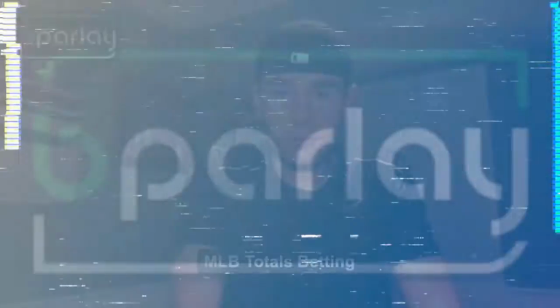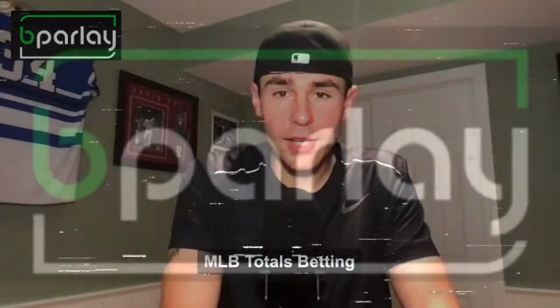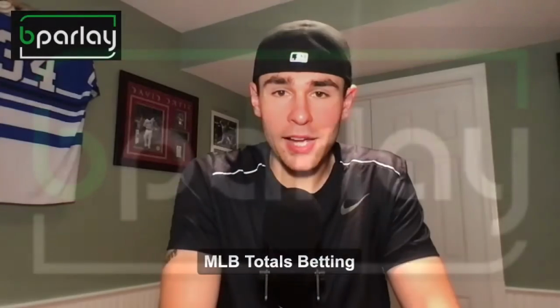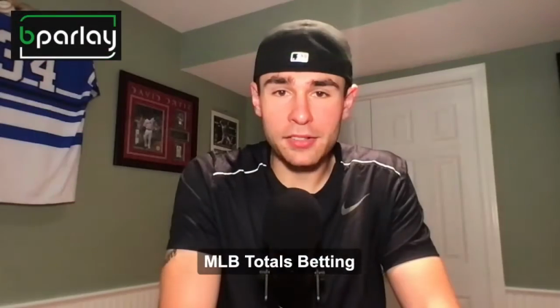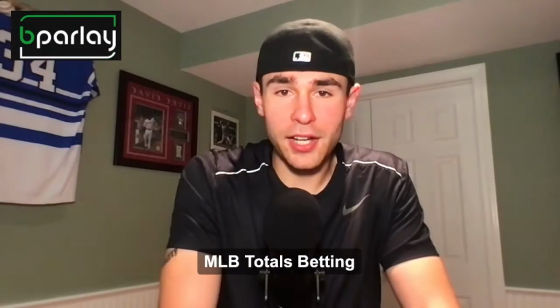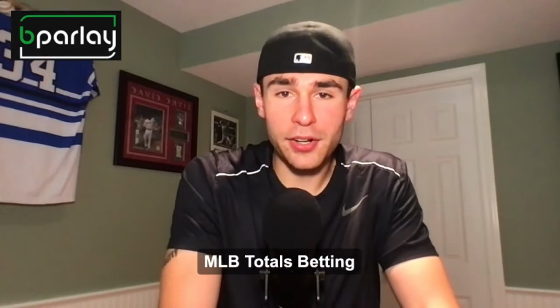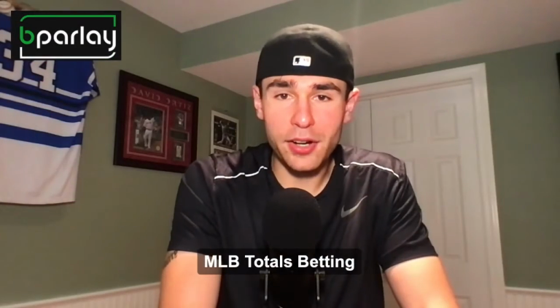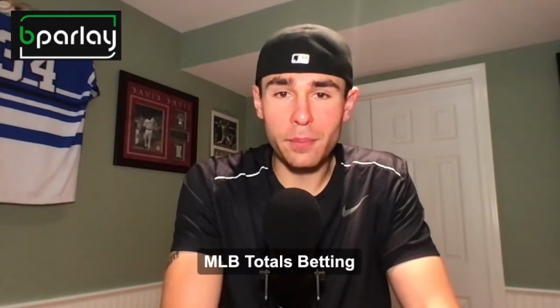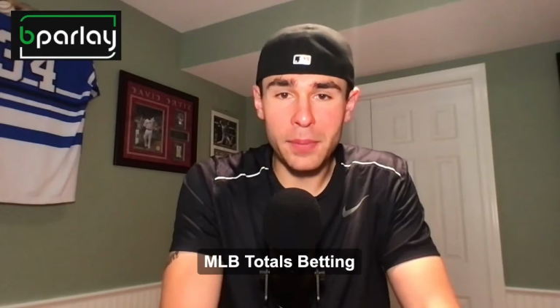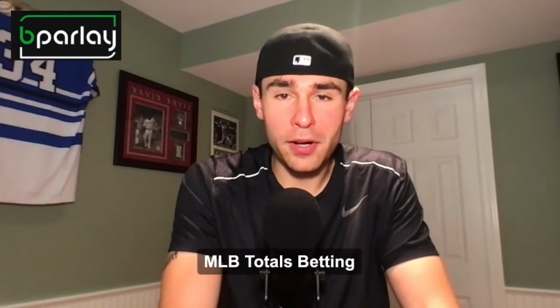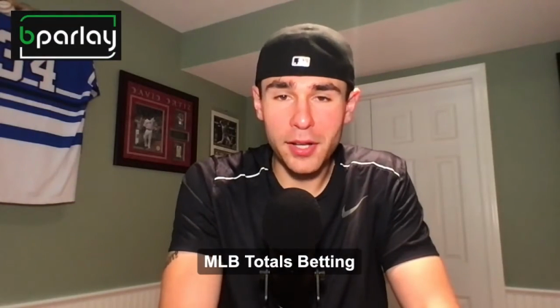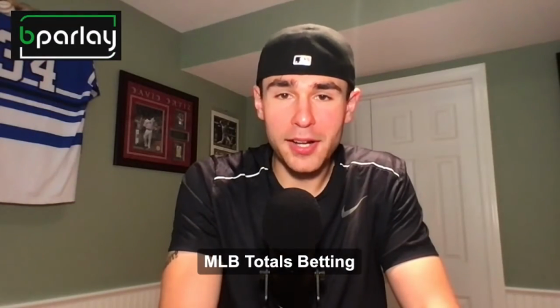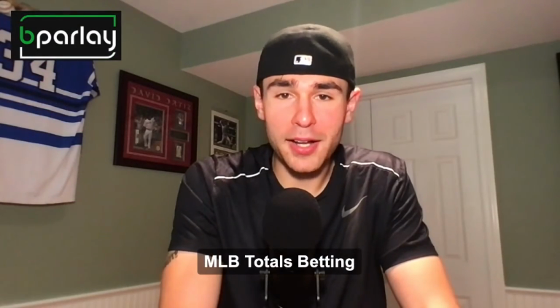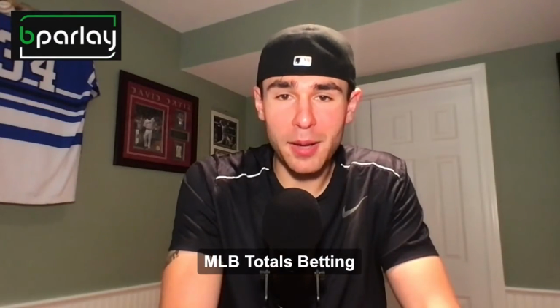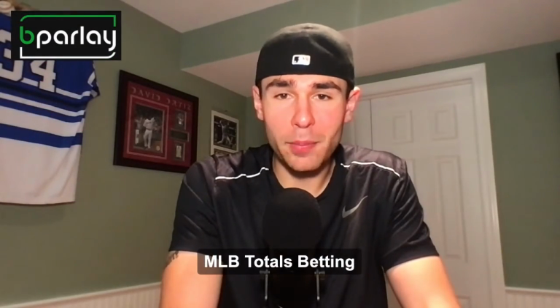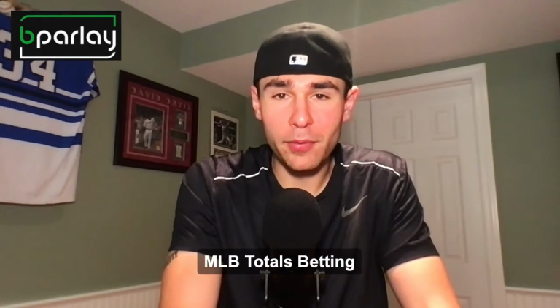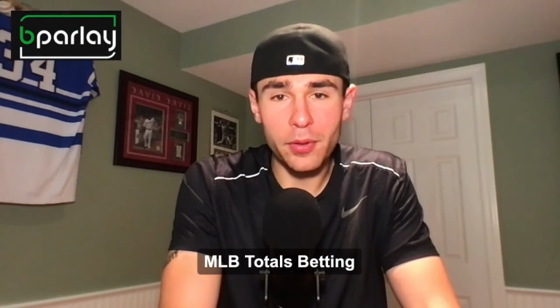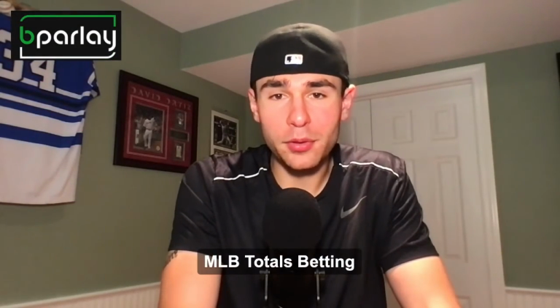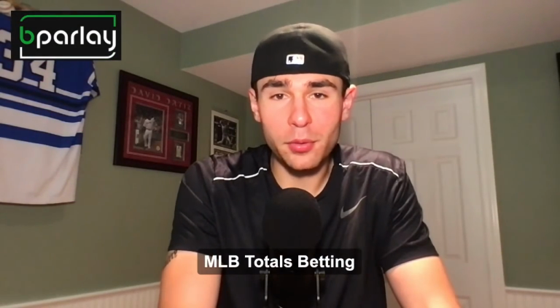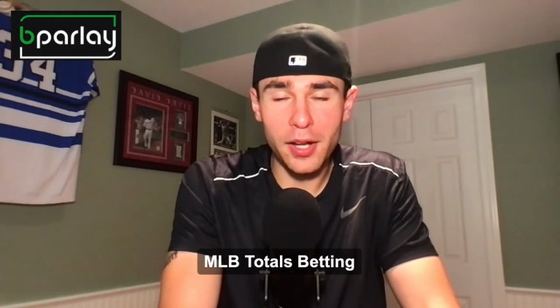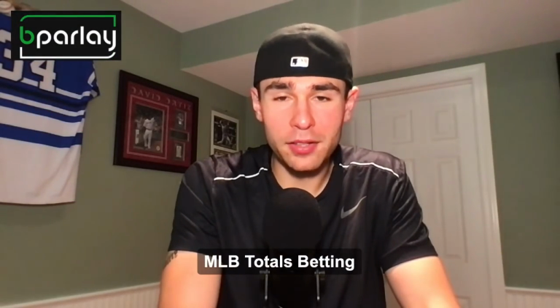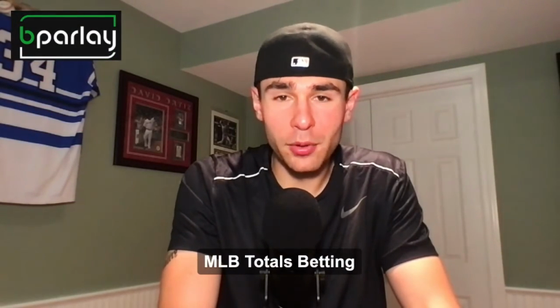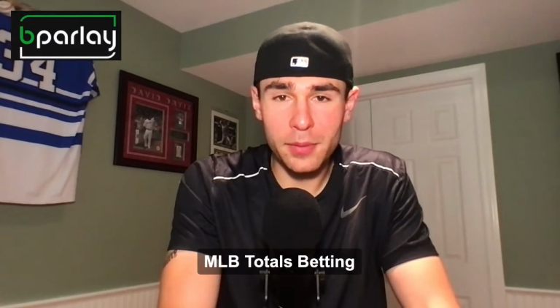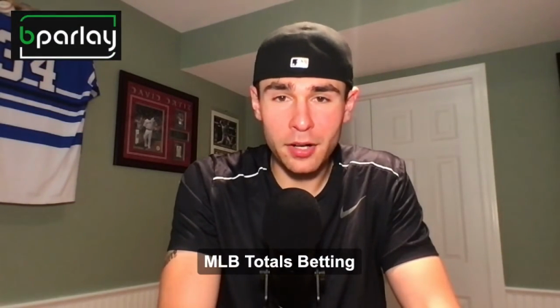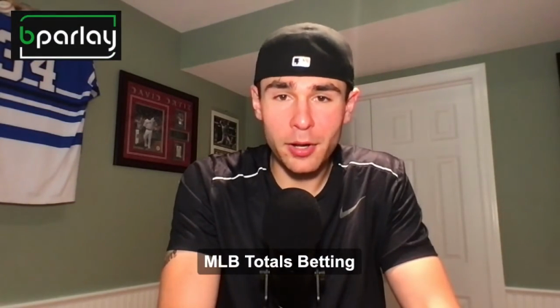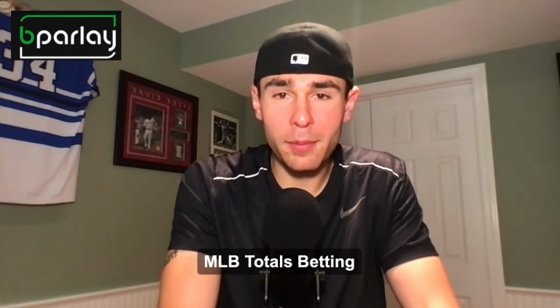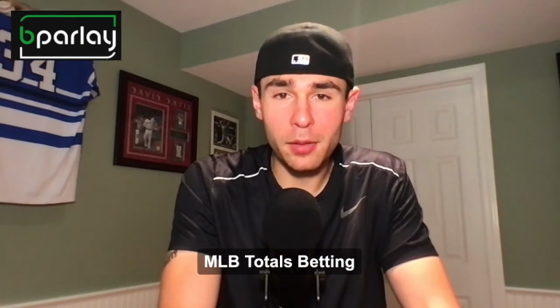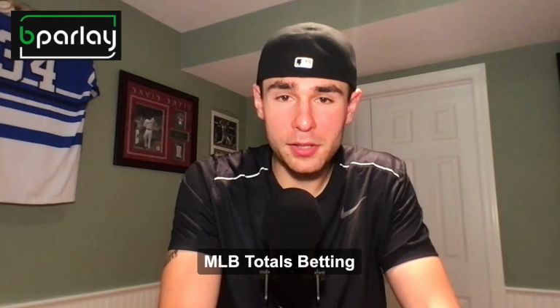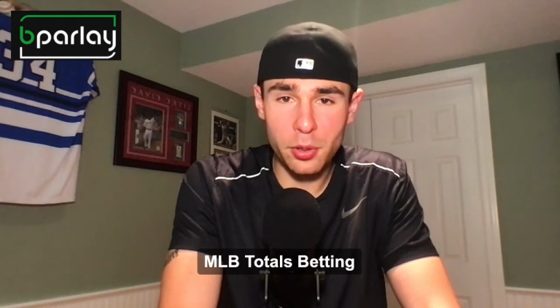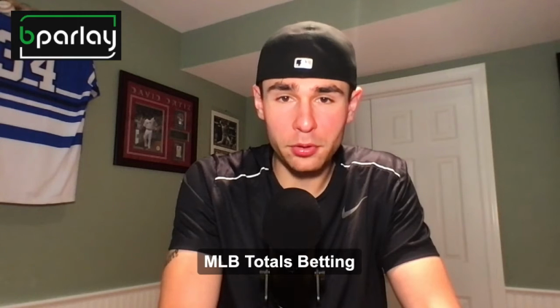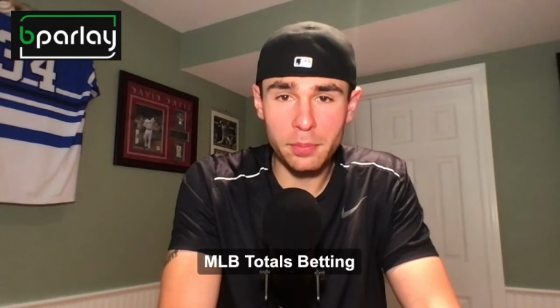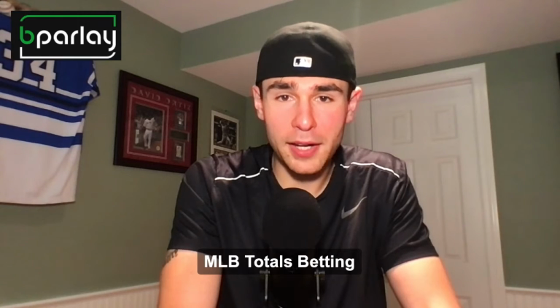Hey guys, Tanner here from BeParlay.com. Hope everyone's doing well. Today we're going to be talking about MLB totals betting.